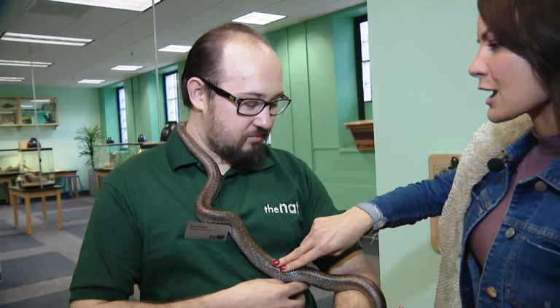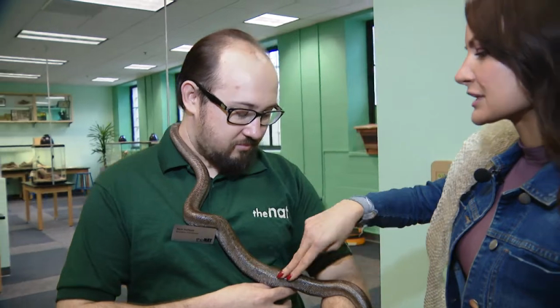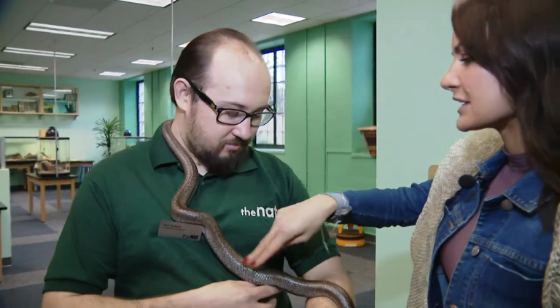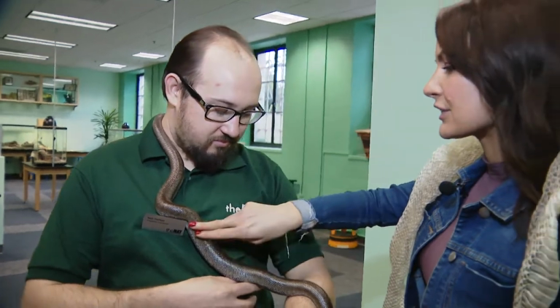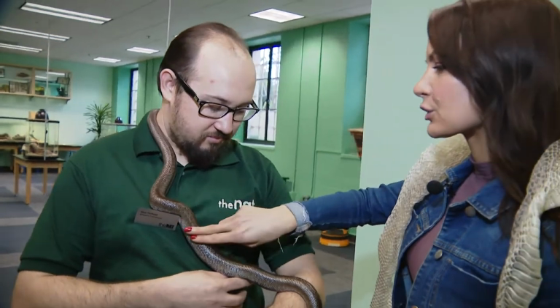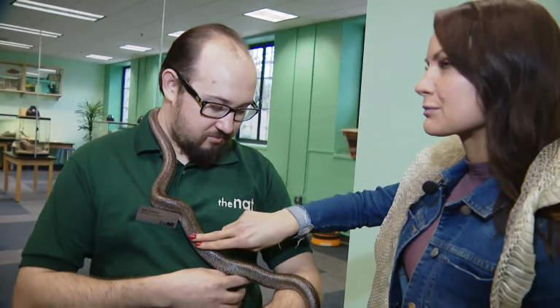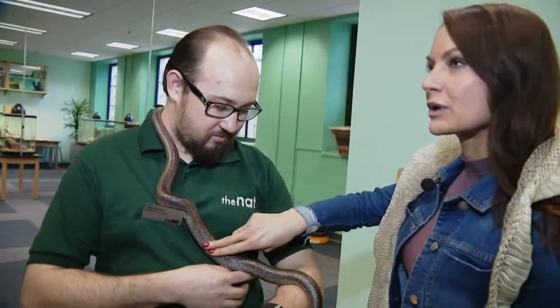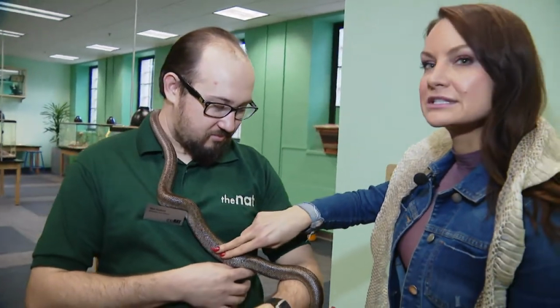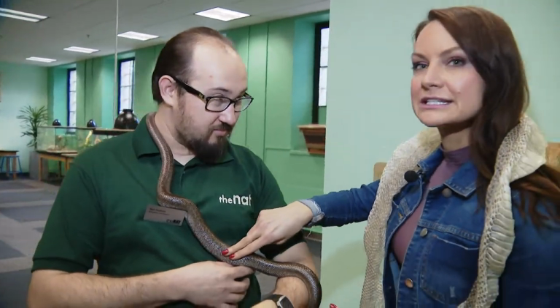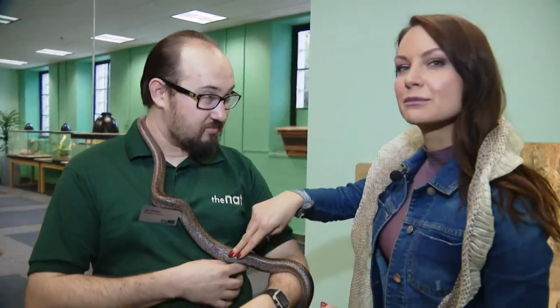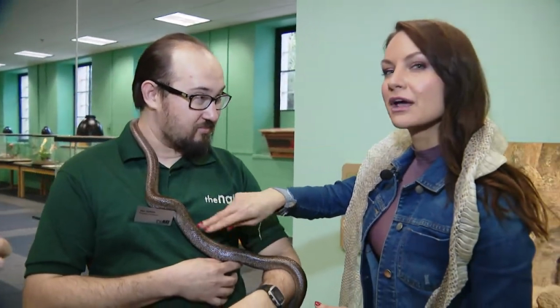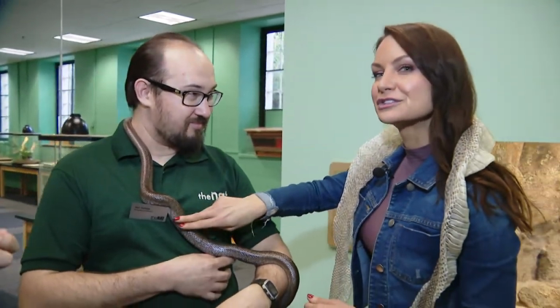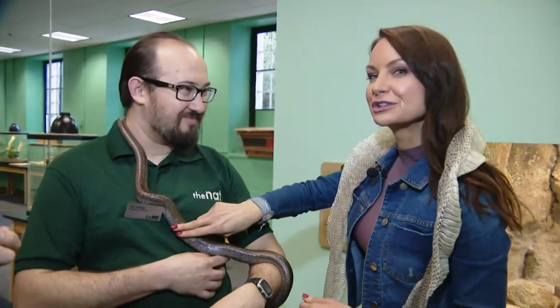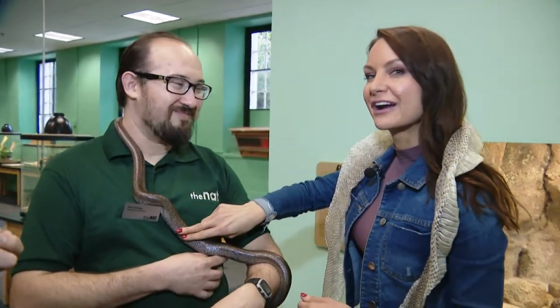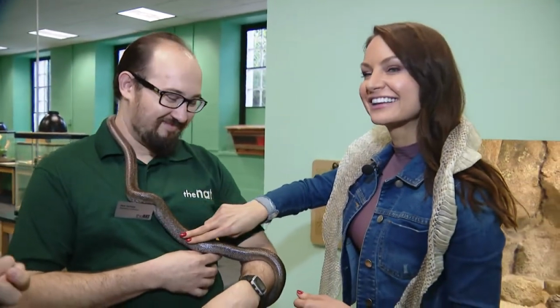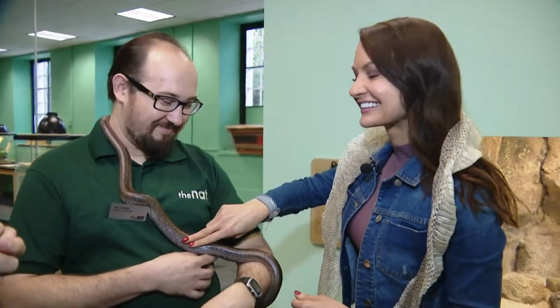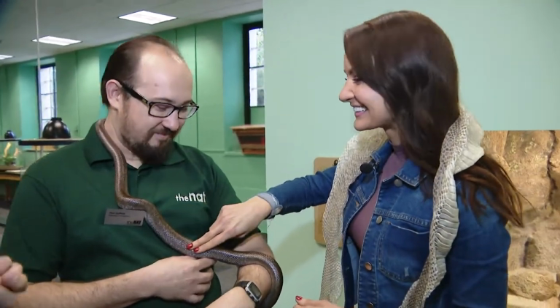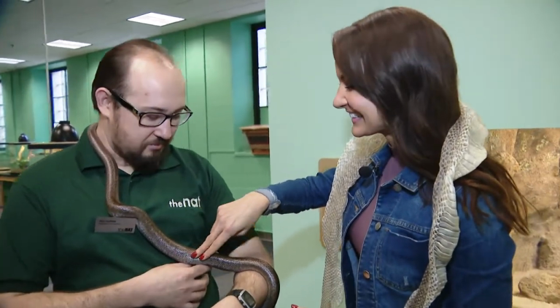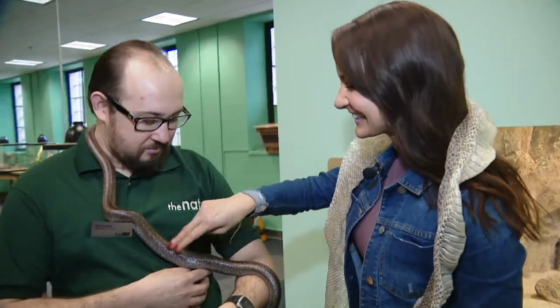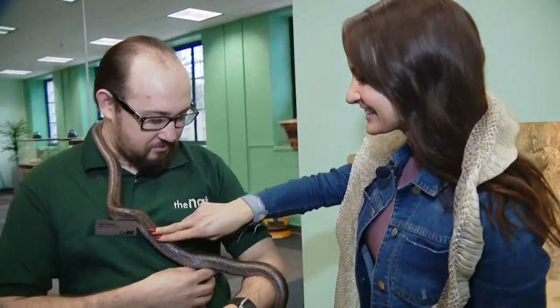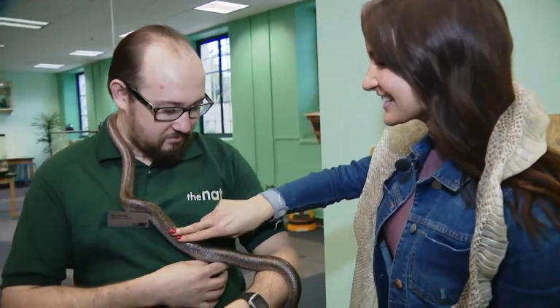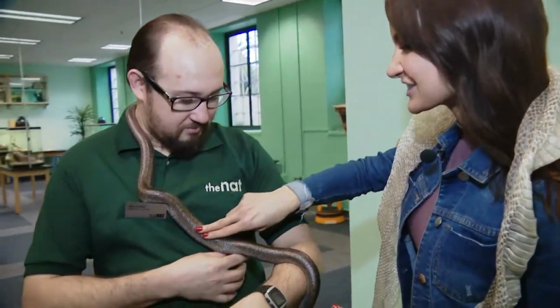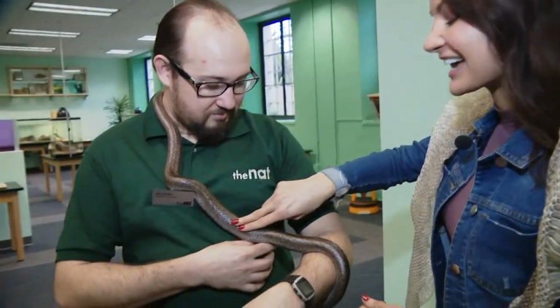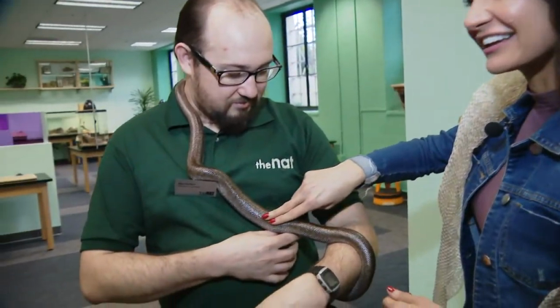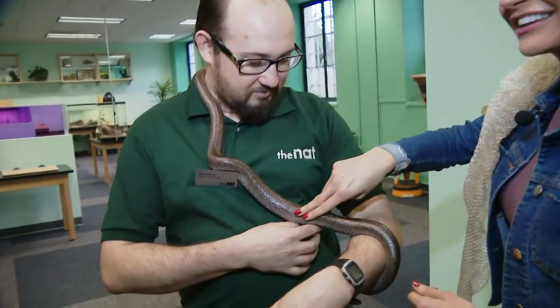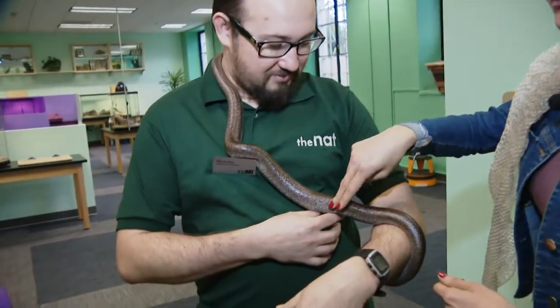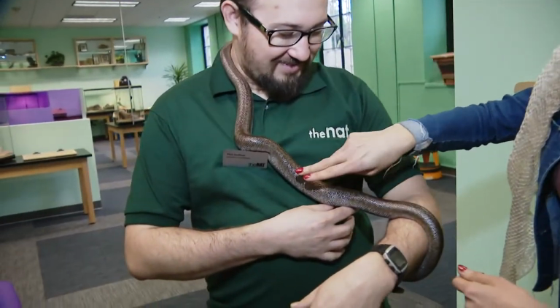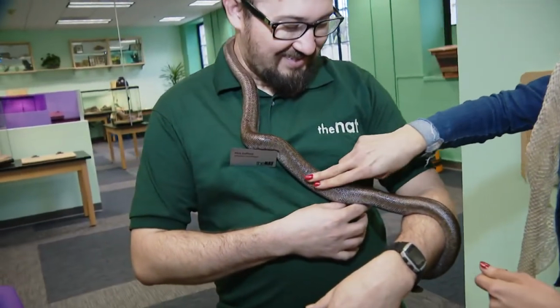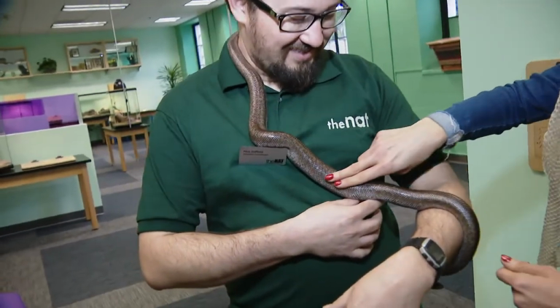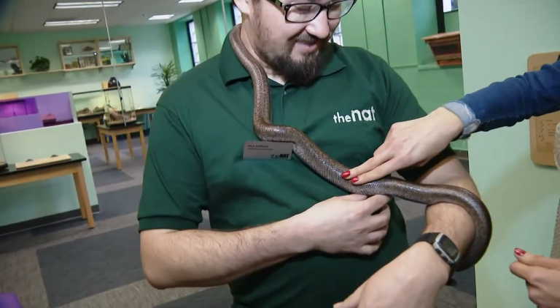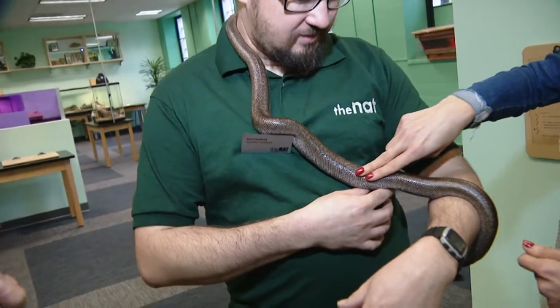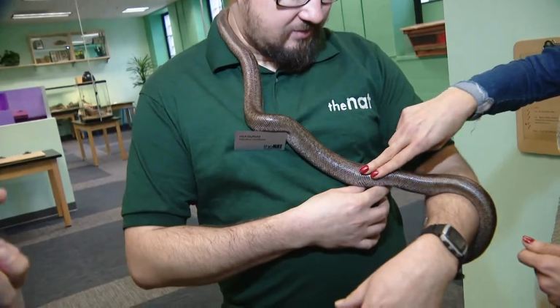We want people to learn about them so they fear them less and have more excitement and empathy for these animals of our region. Even the creepy ones need some love too, right? Exactly. She's actually kind of cute — she's a sweetheart.